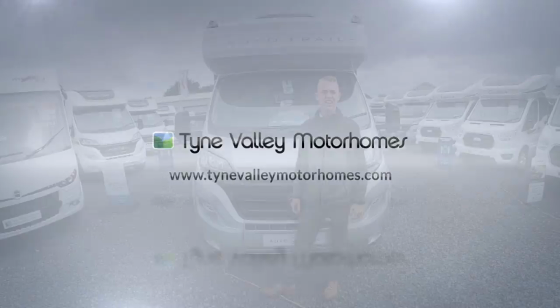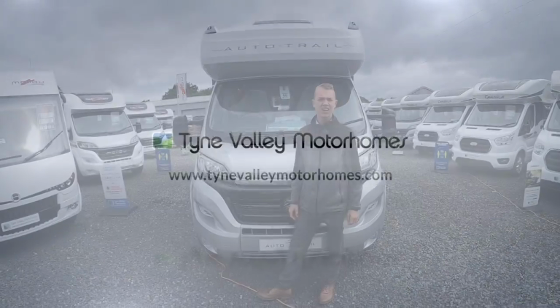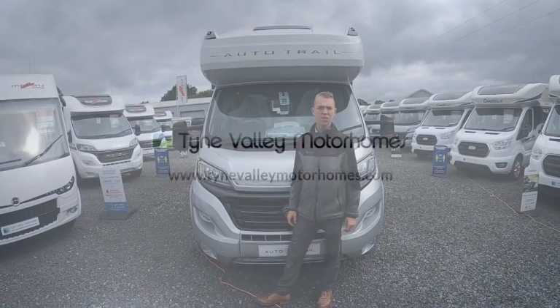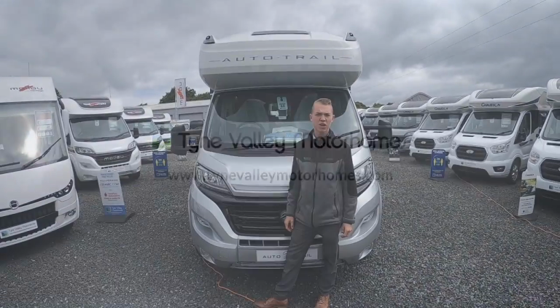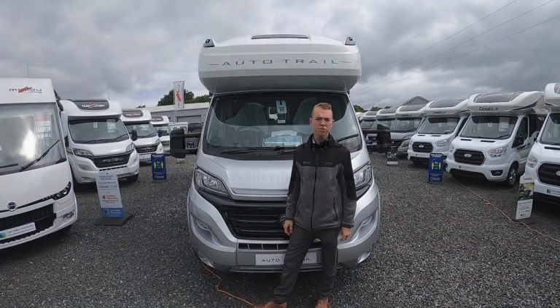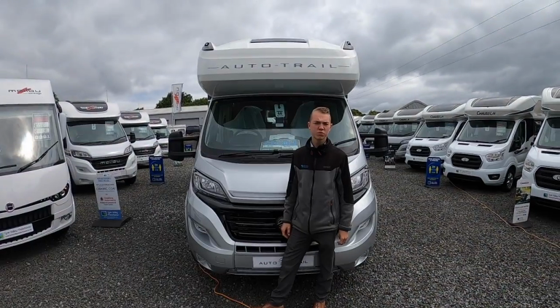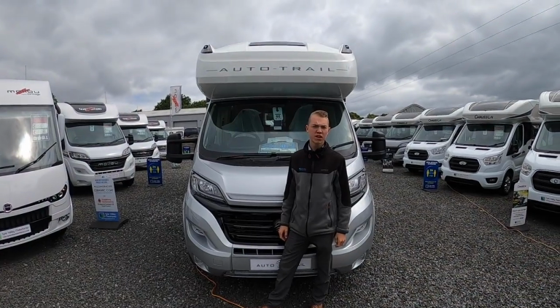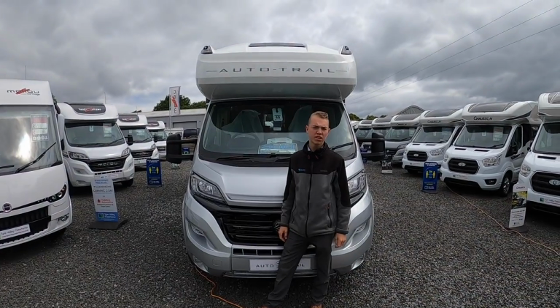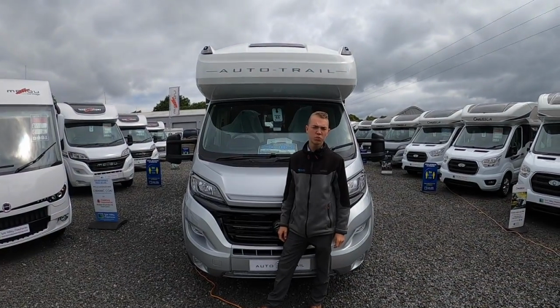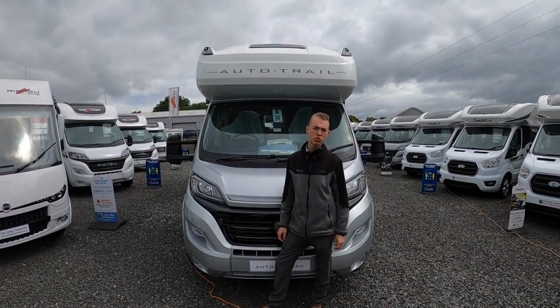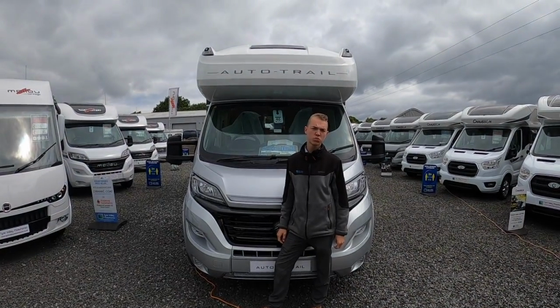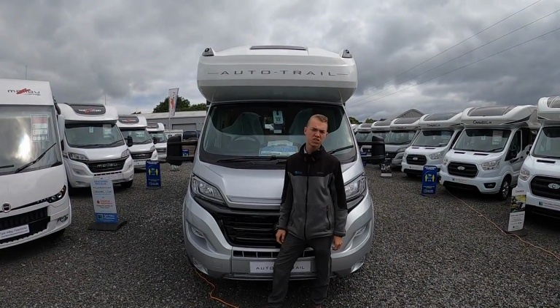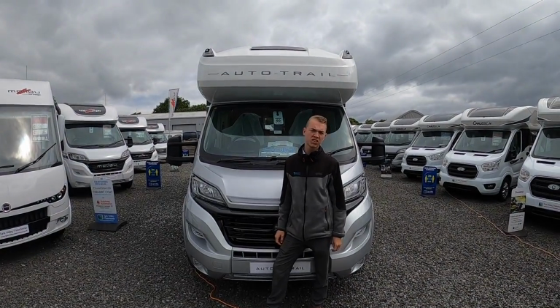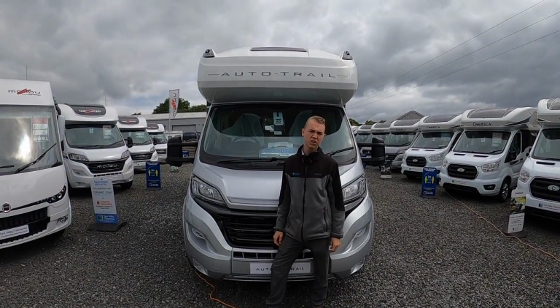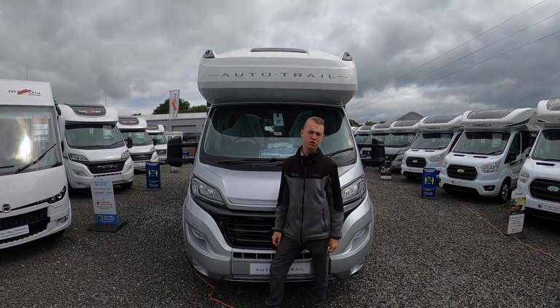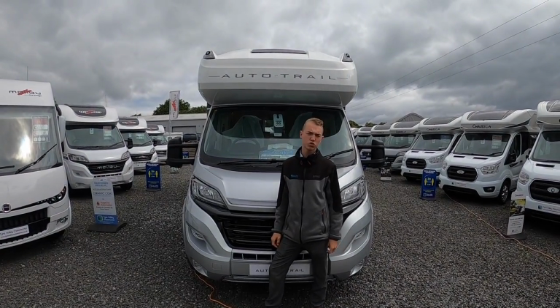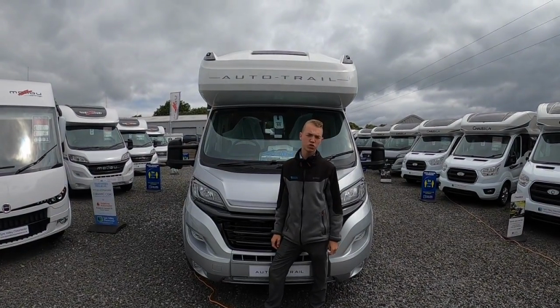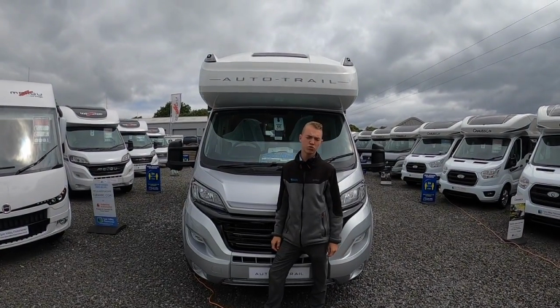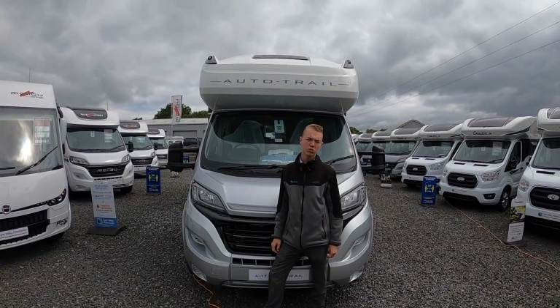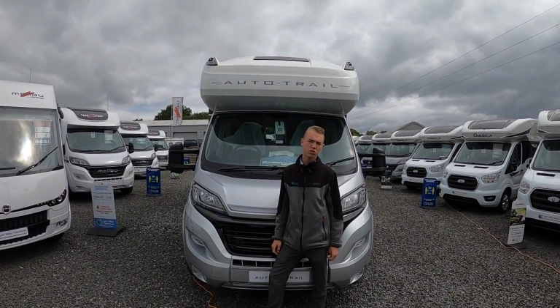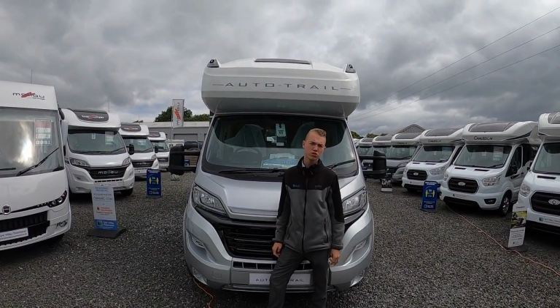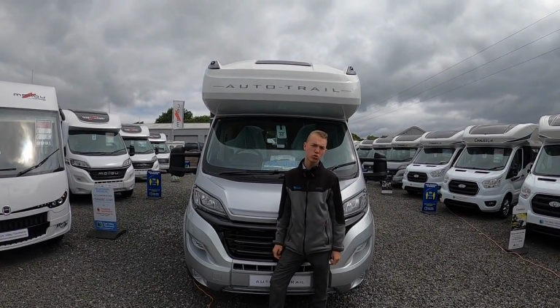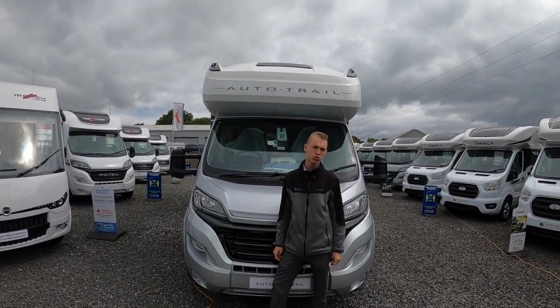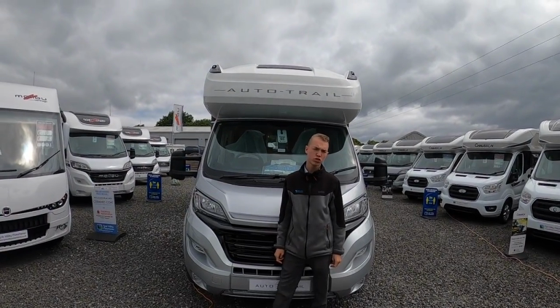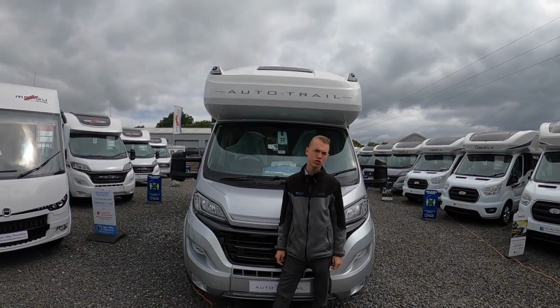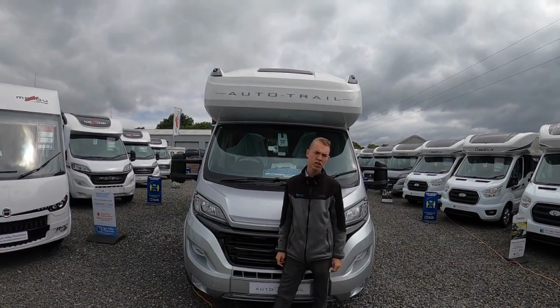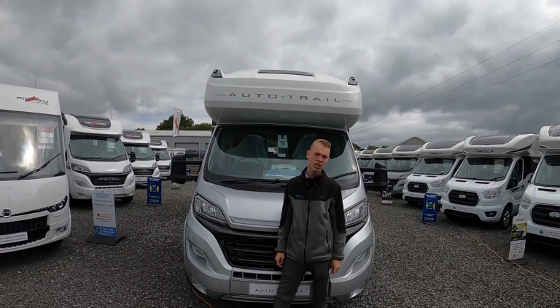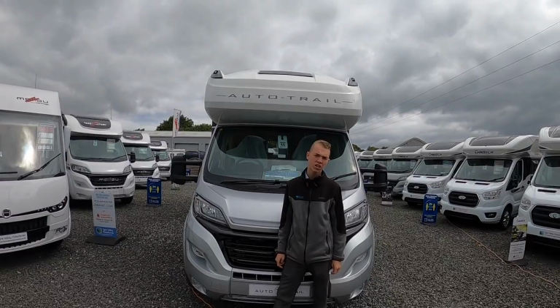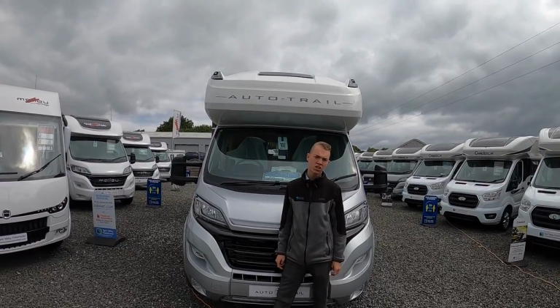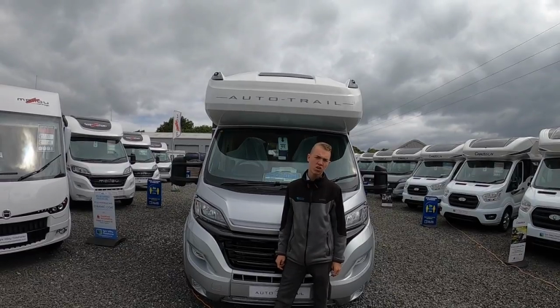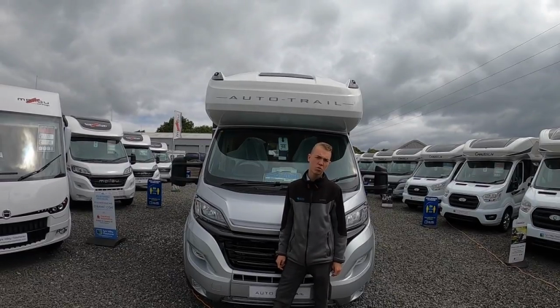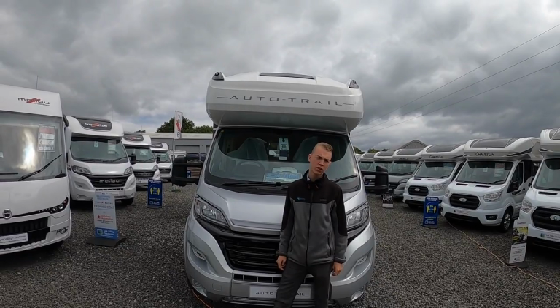Hi, I'm Colm from Time Valley Motorhomes and today I'll be showing you round this Auto Trail Tracker RB.